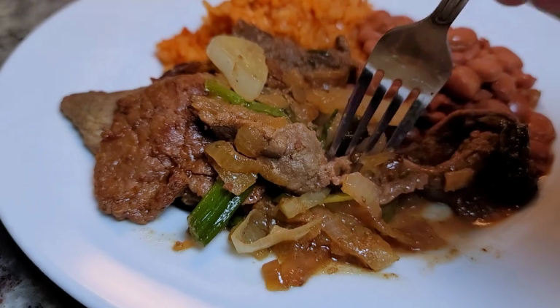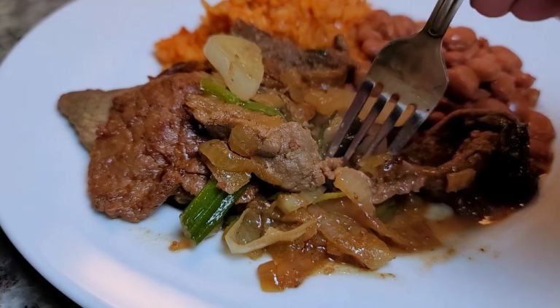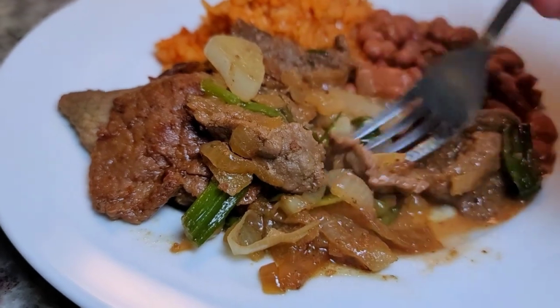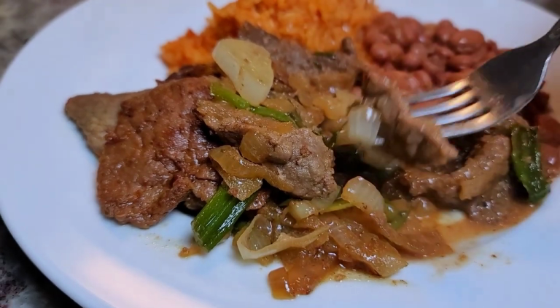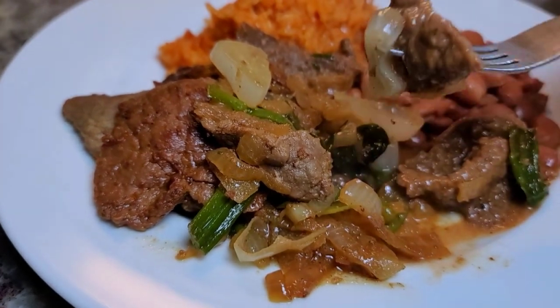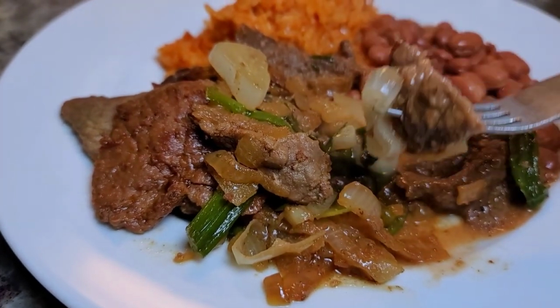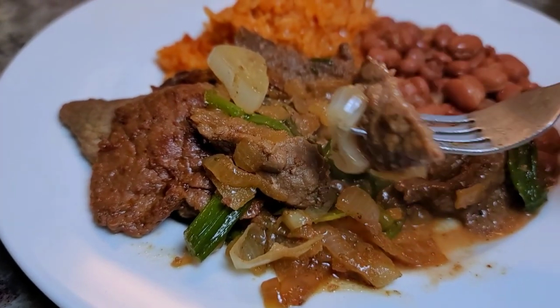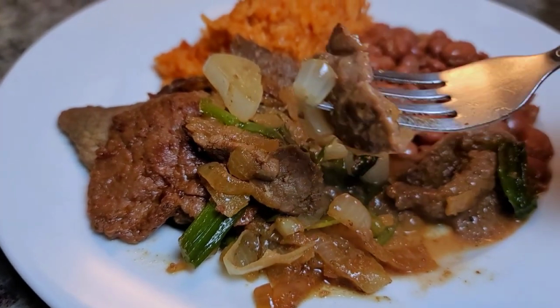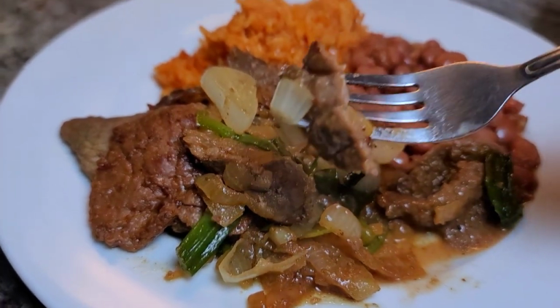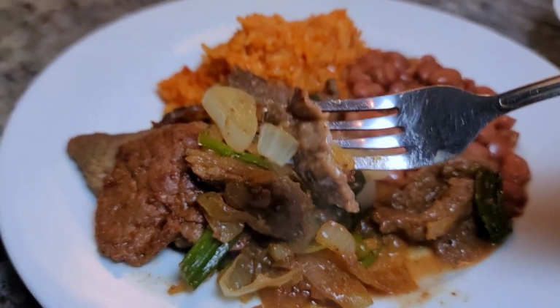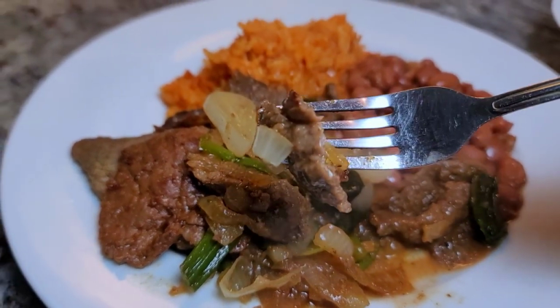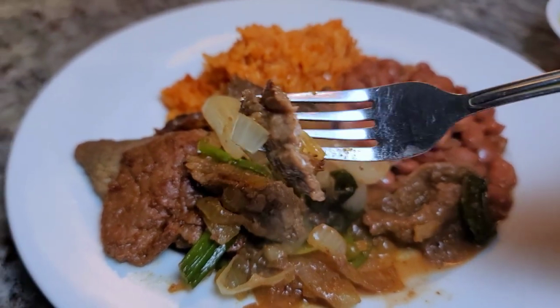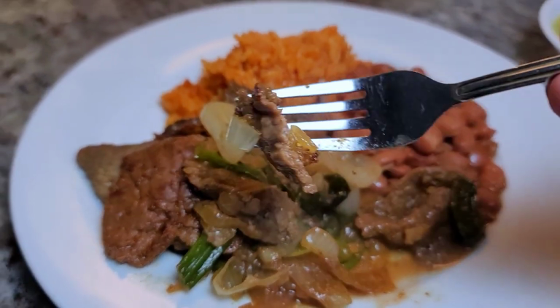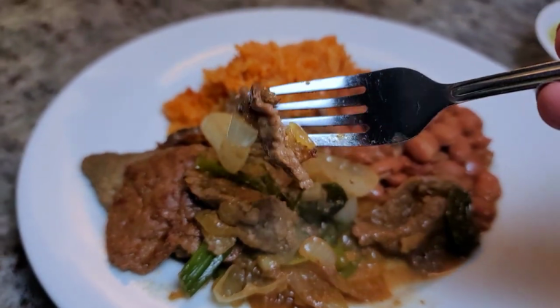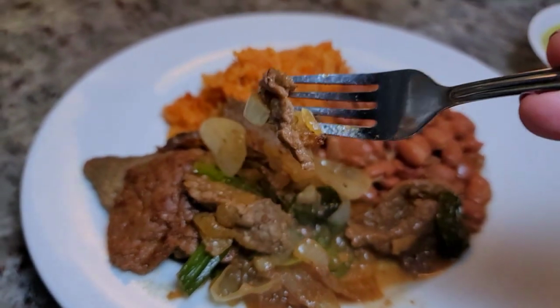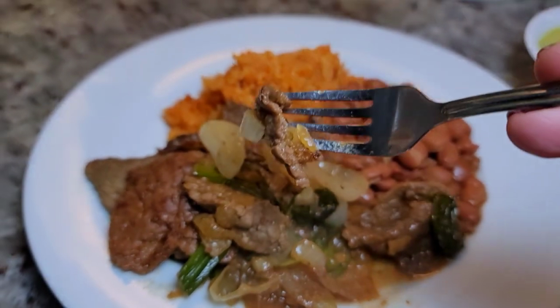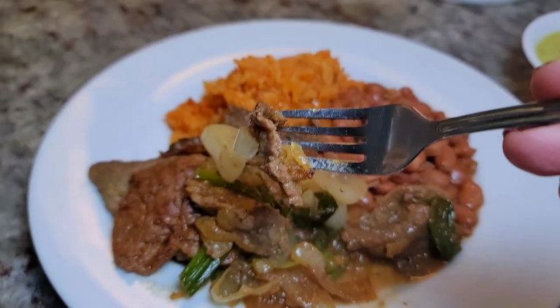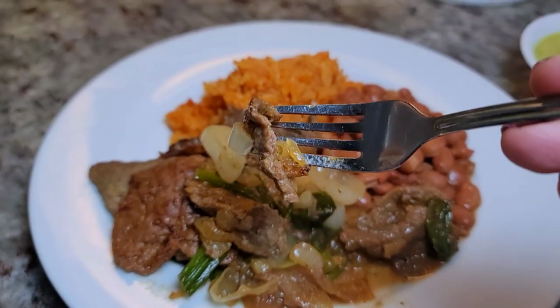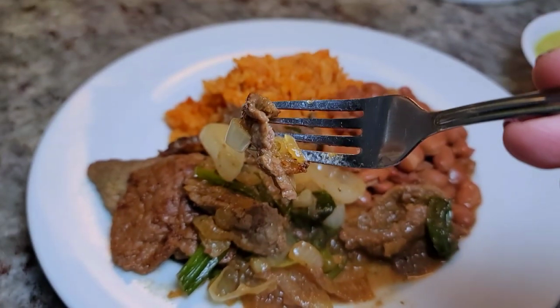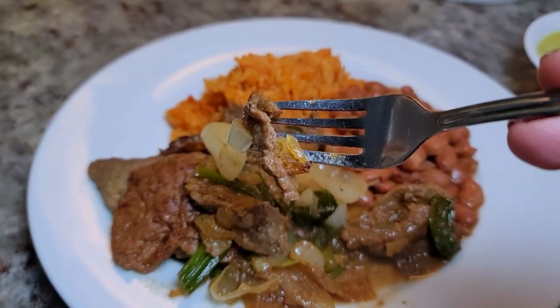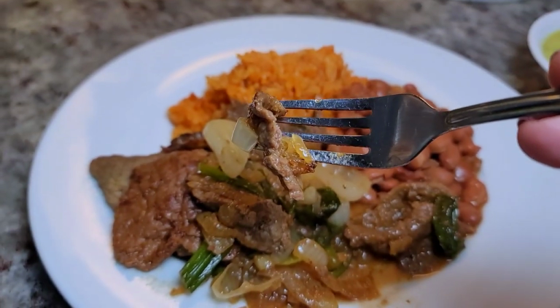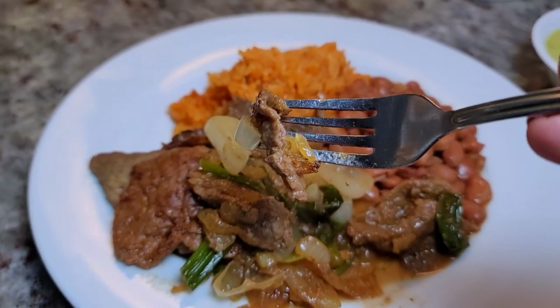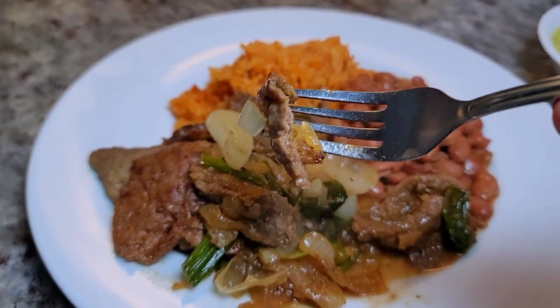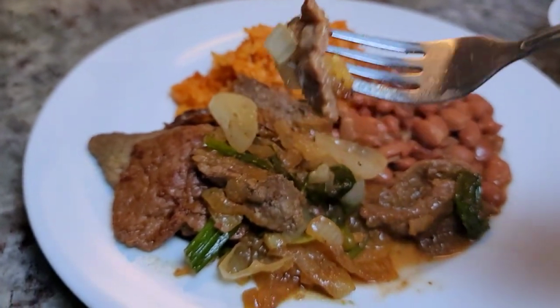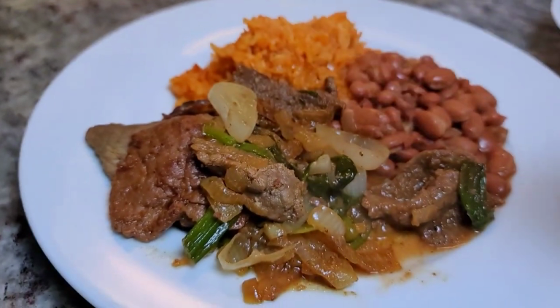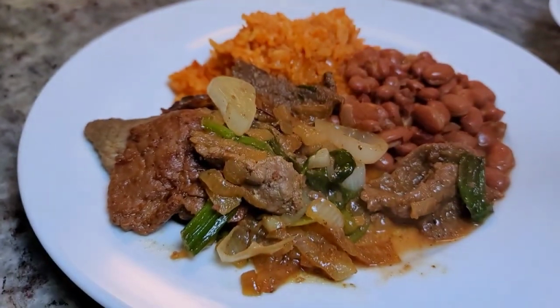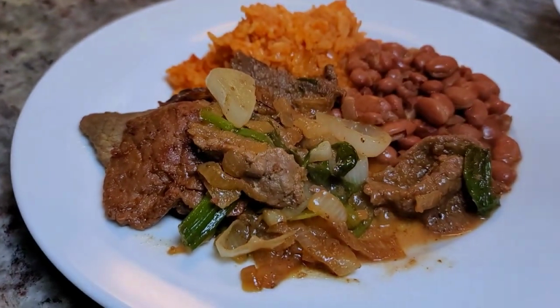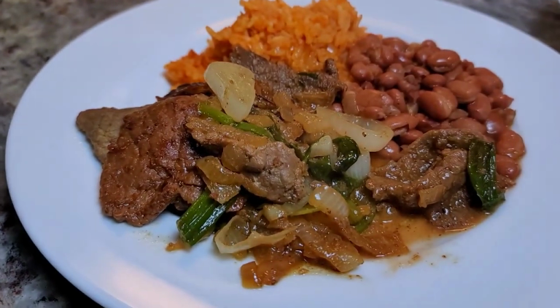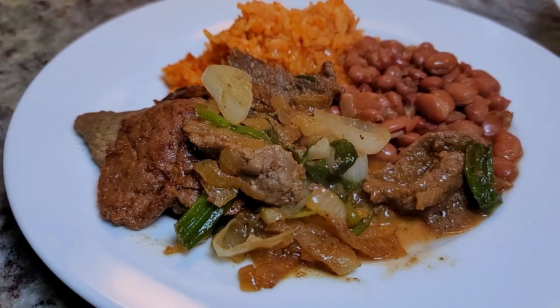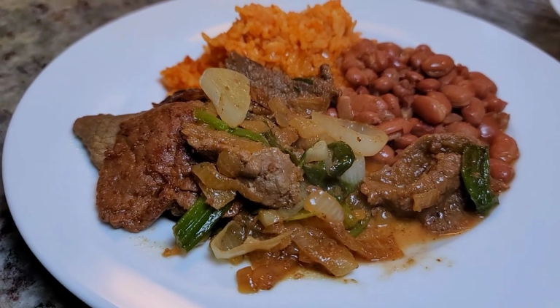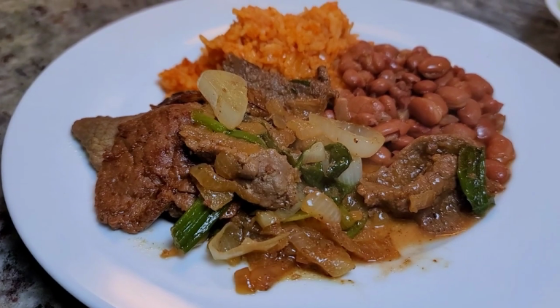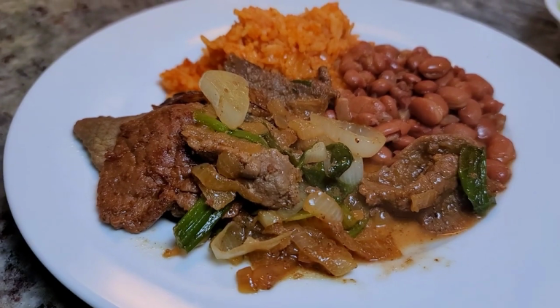Today I'm going to show you an easy recipe for beef steak, or carne encebollado.